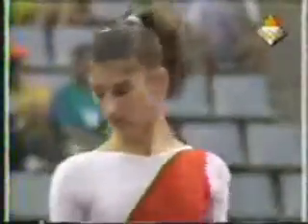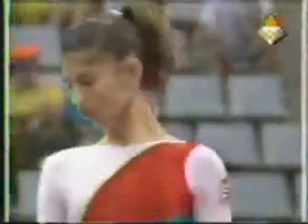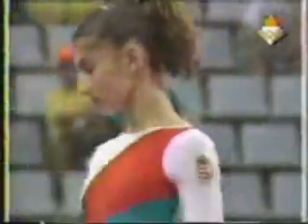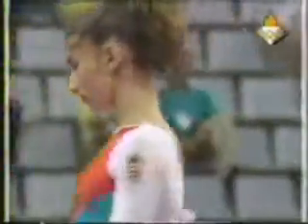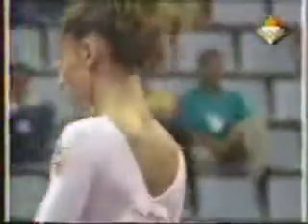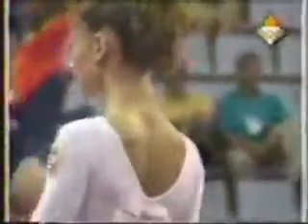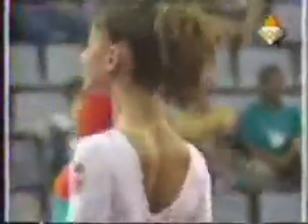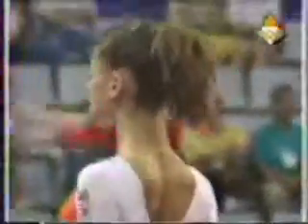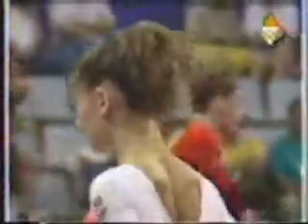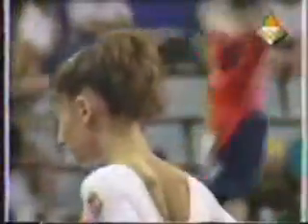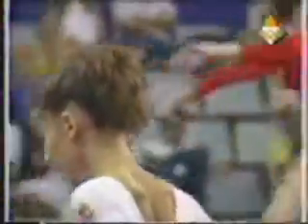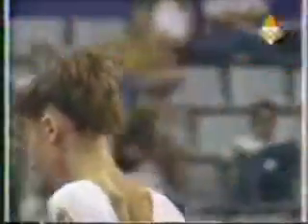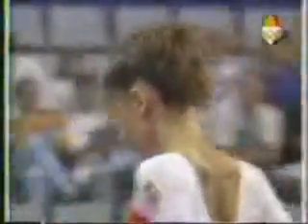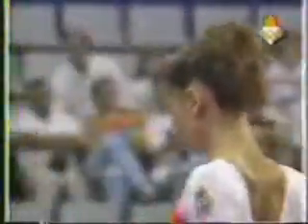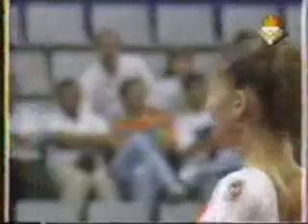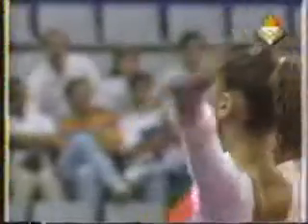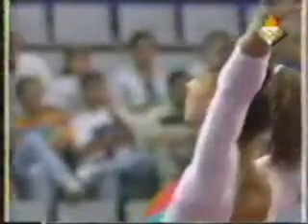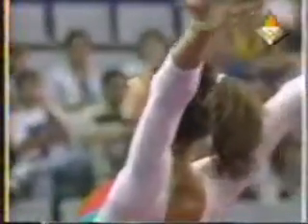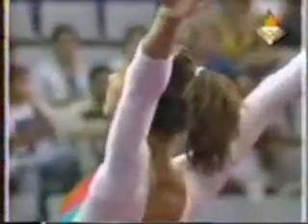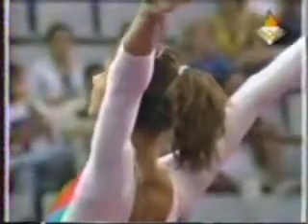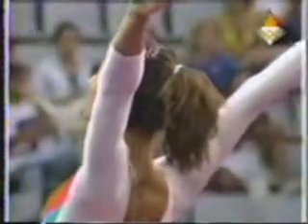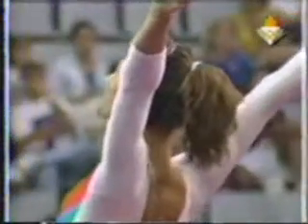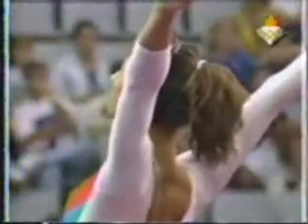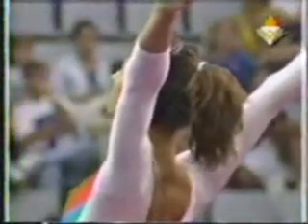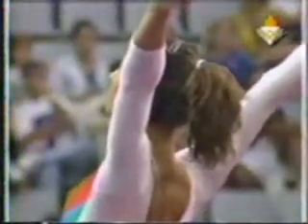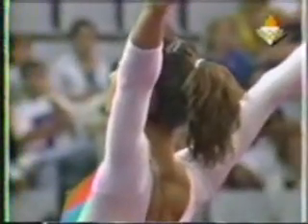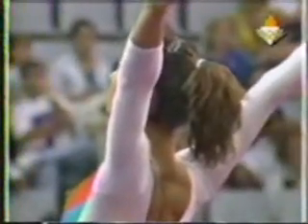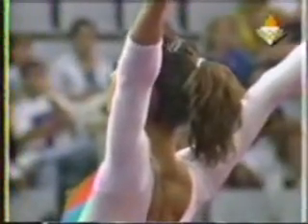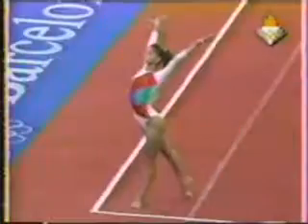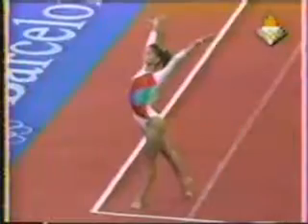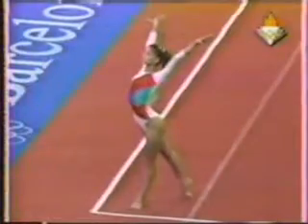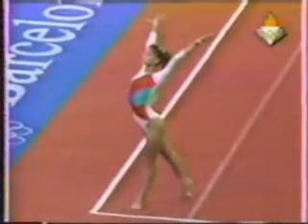Vault, uneven bars, and the beat. In essence, it's kind of like a four-ring circus out here because there's action all over the floor.